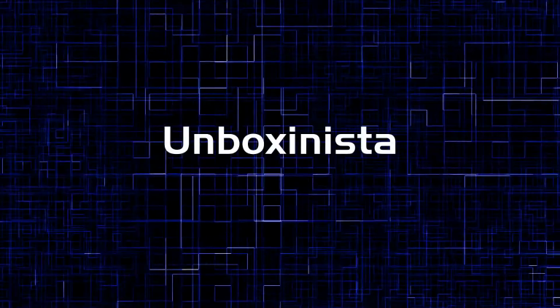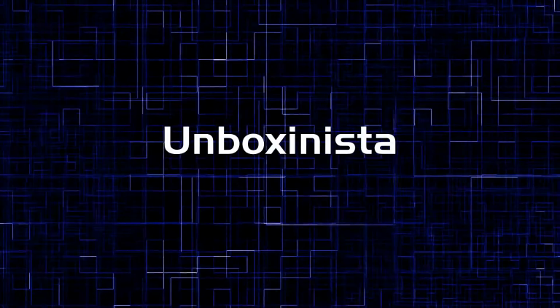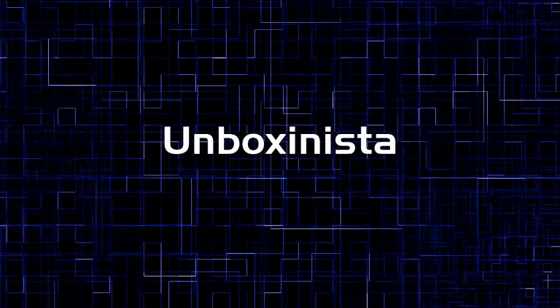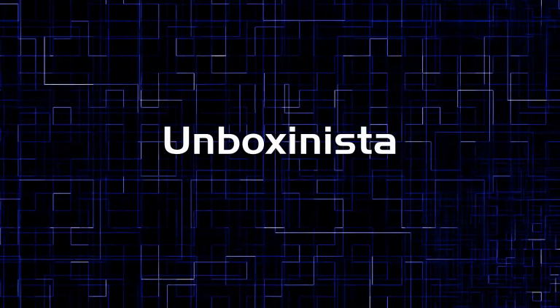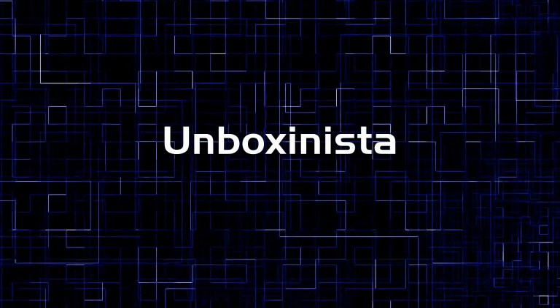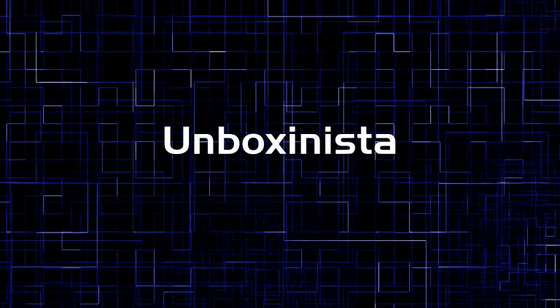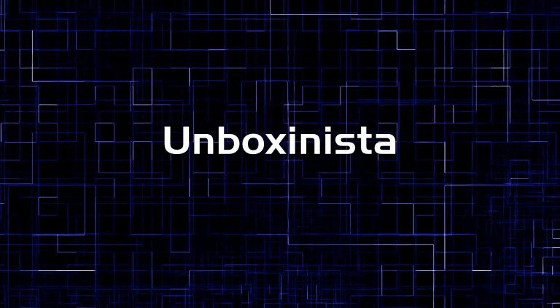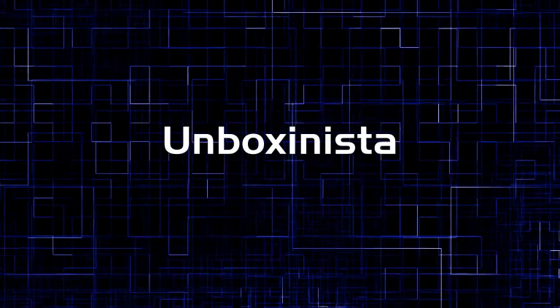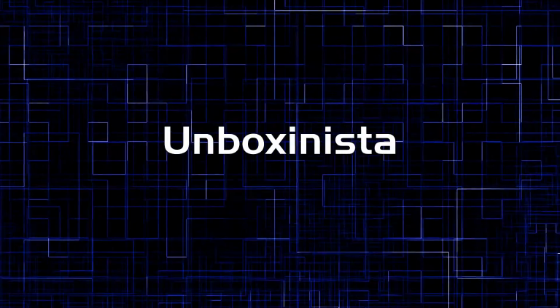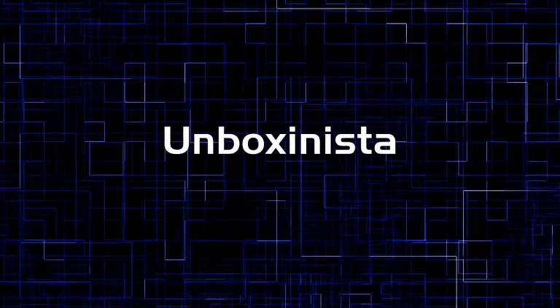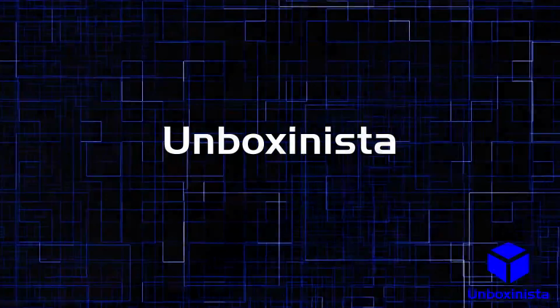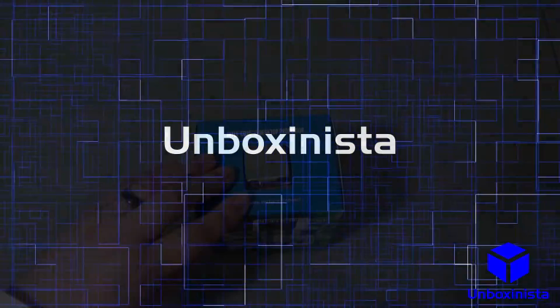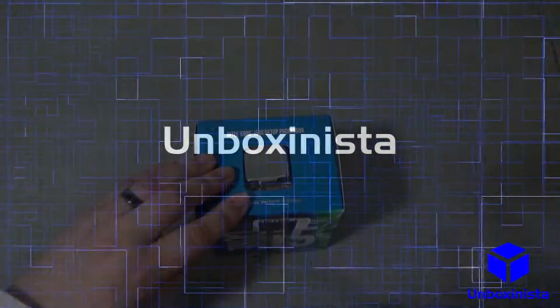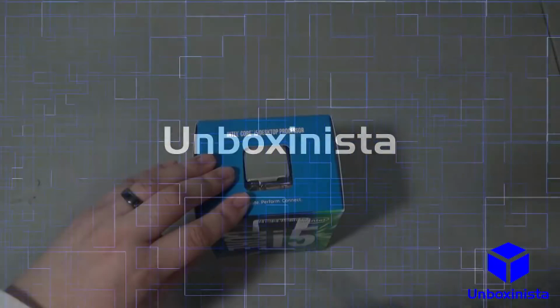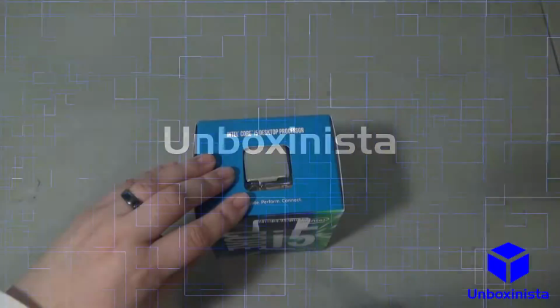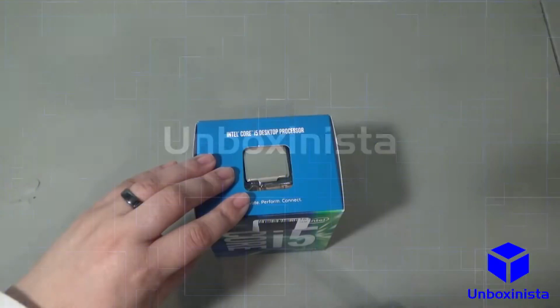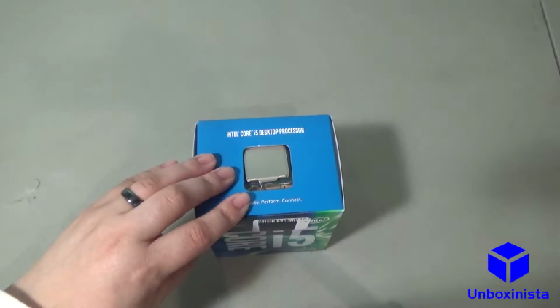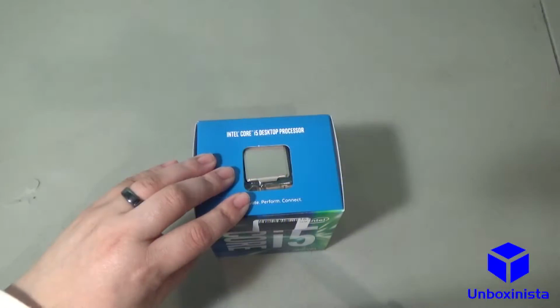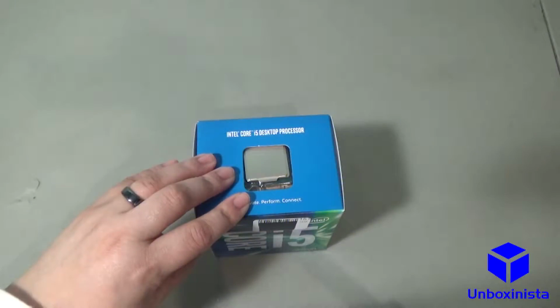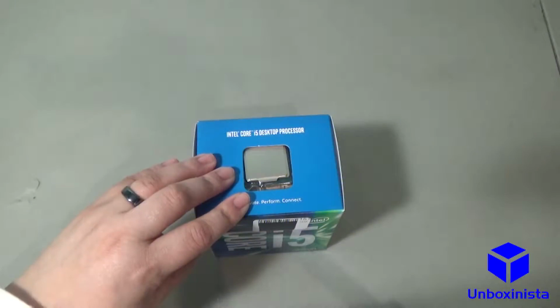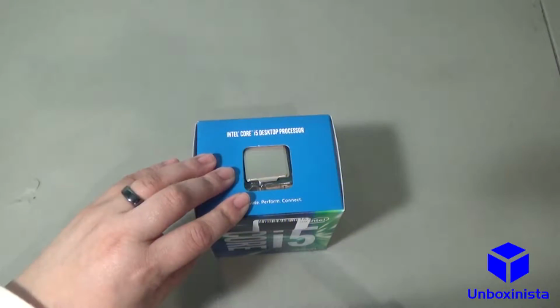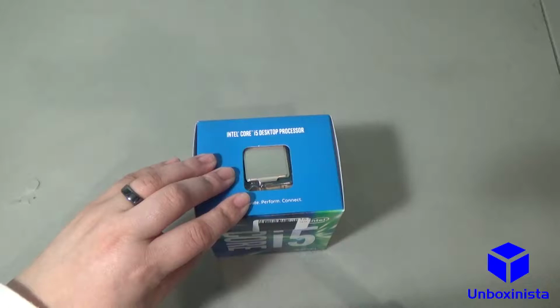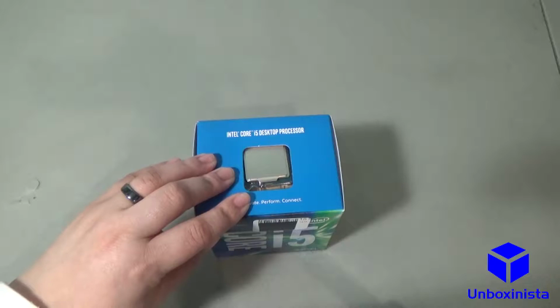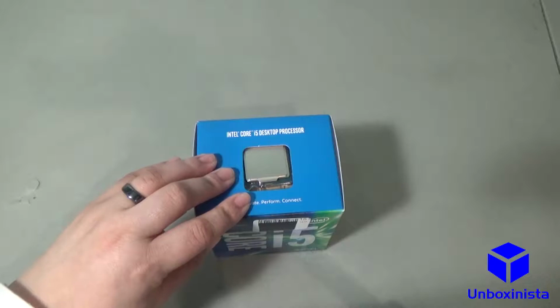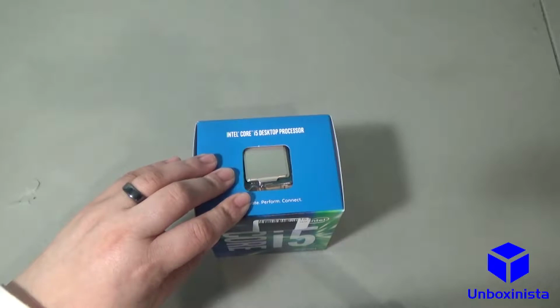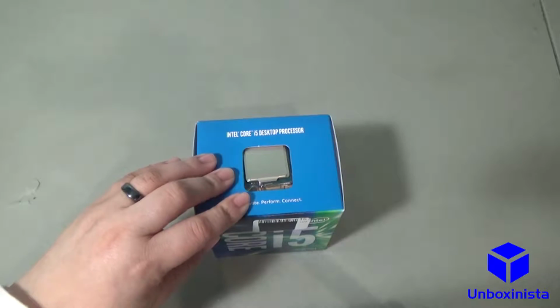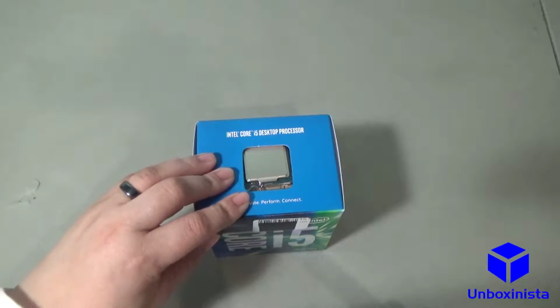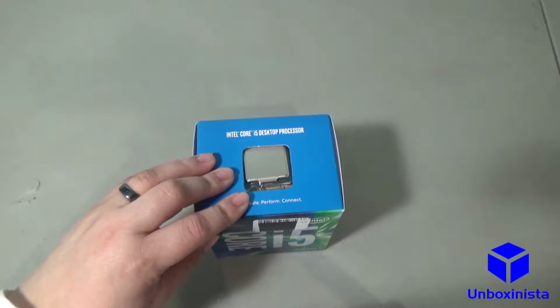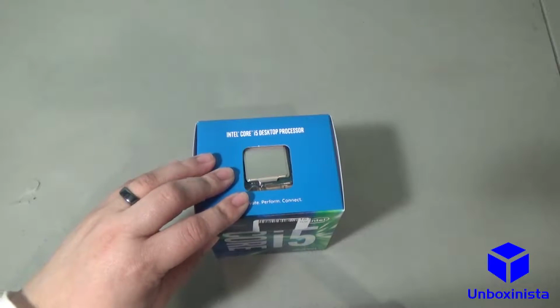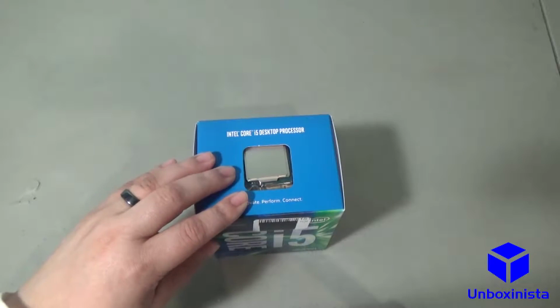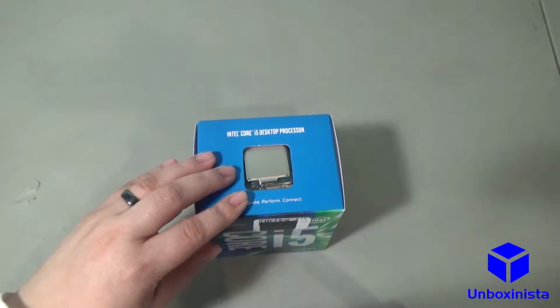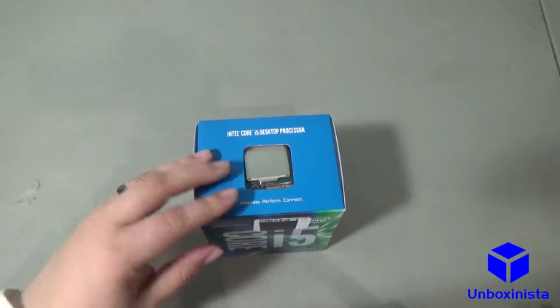Unboxanista. Hi and welcome to the Unboxanista channel.